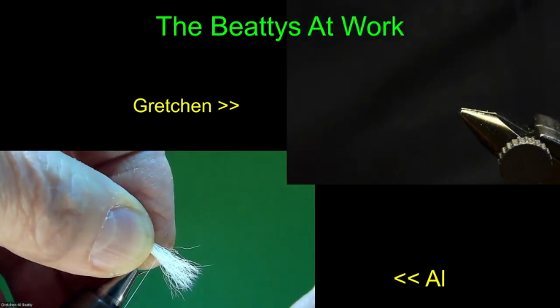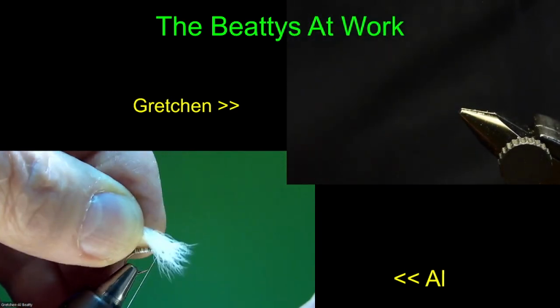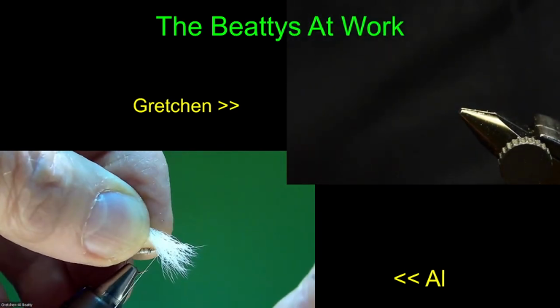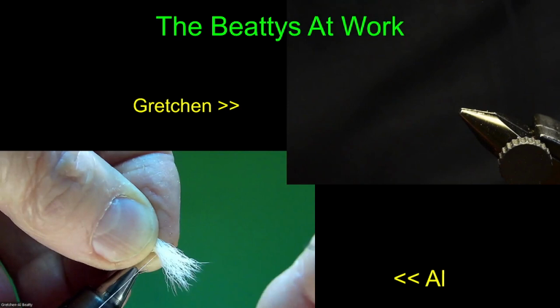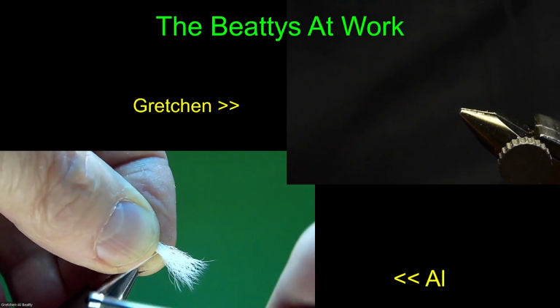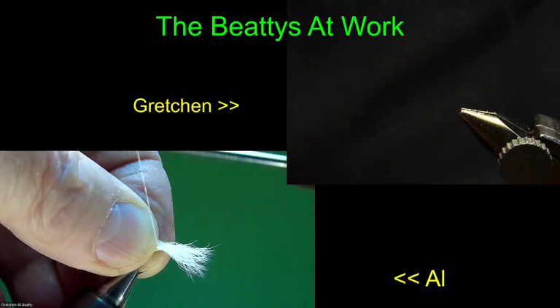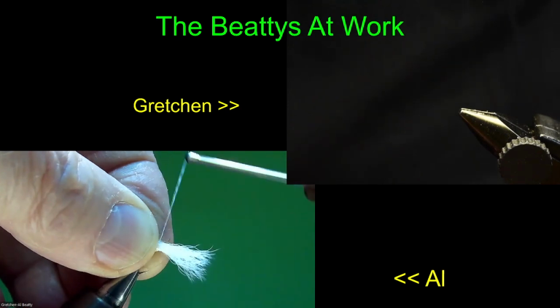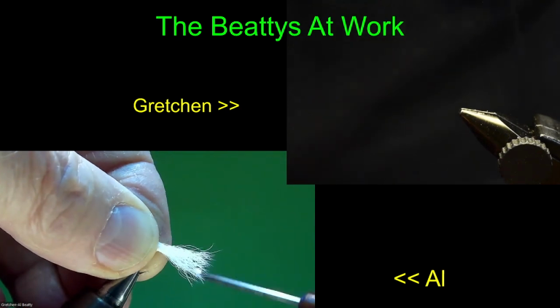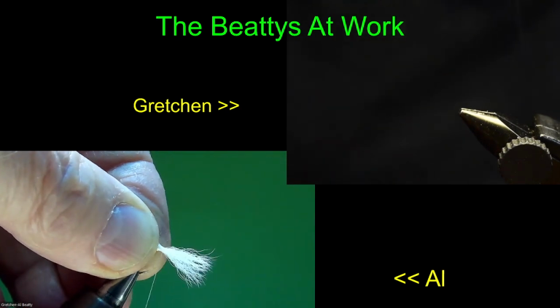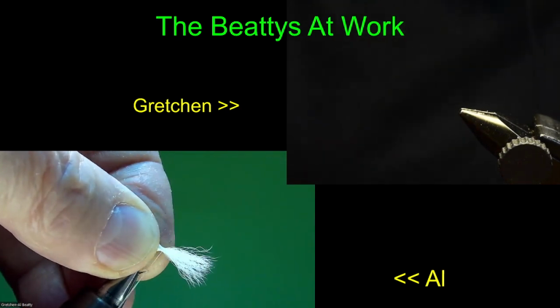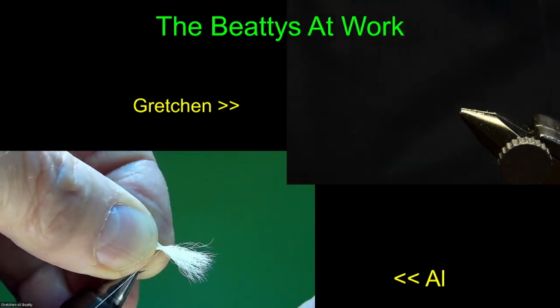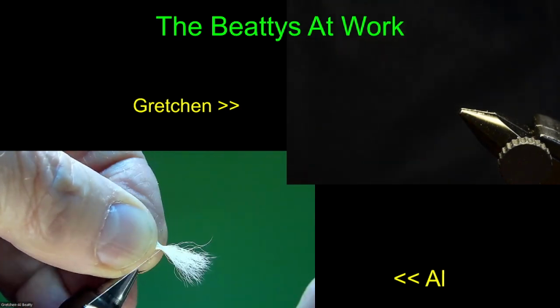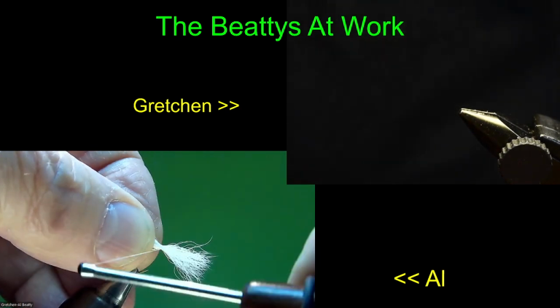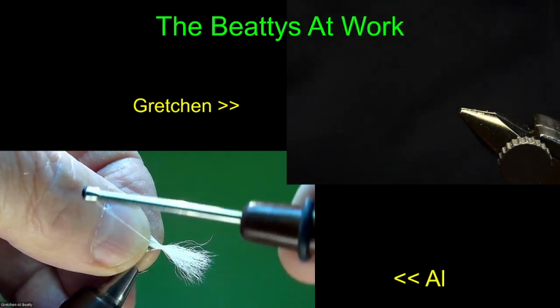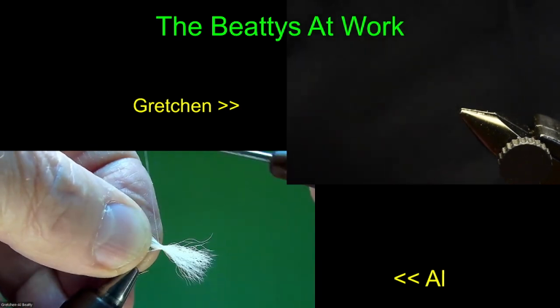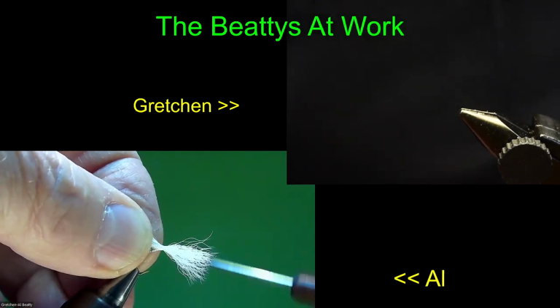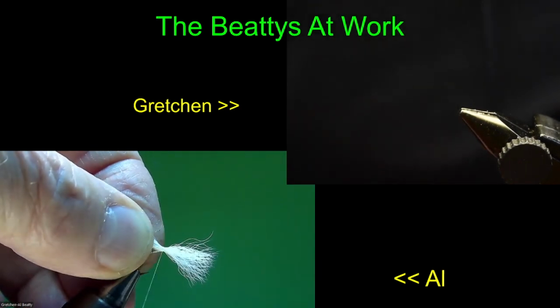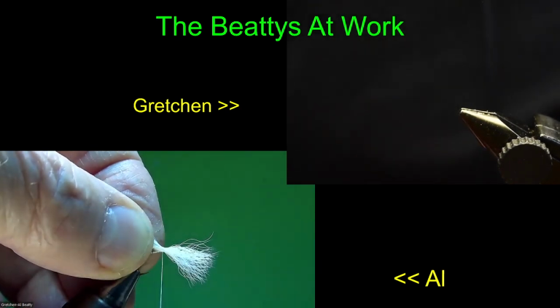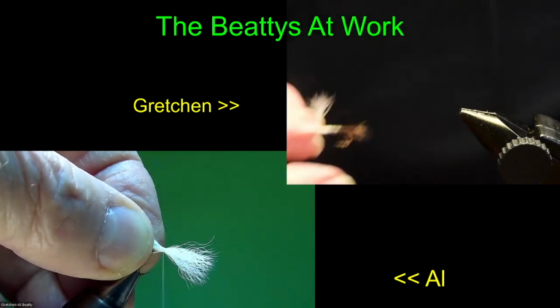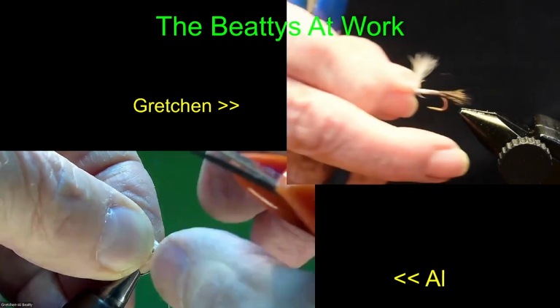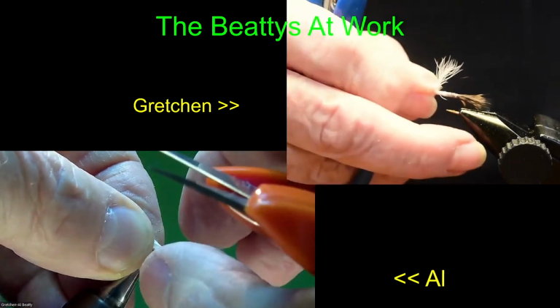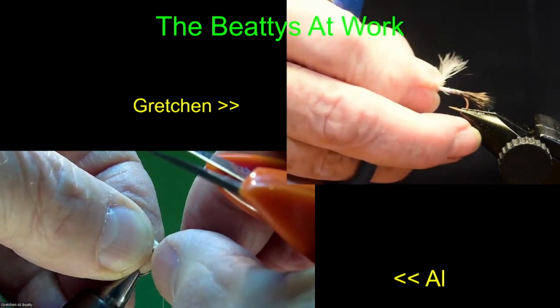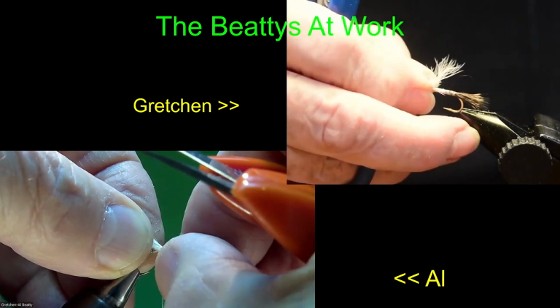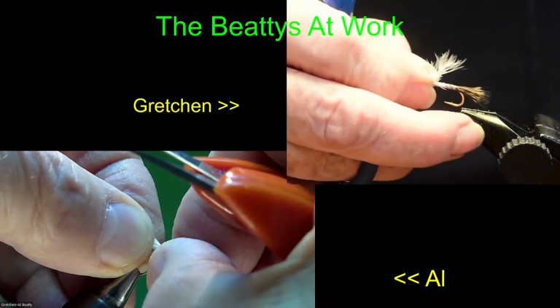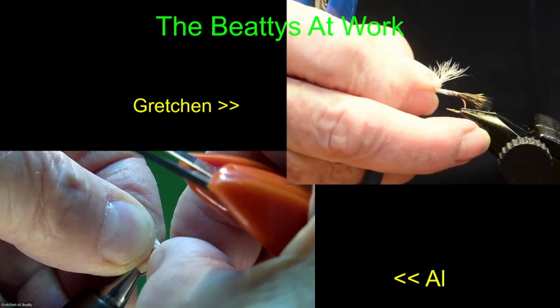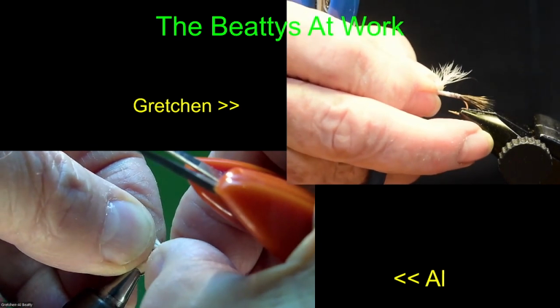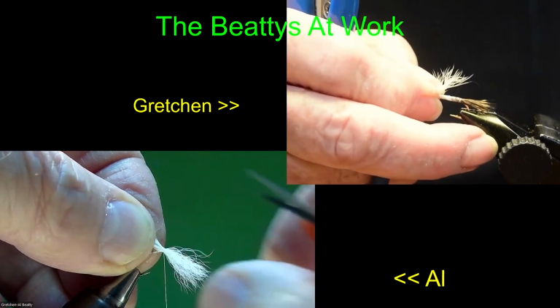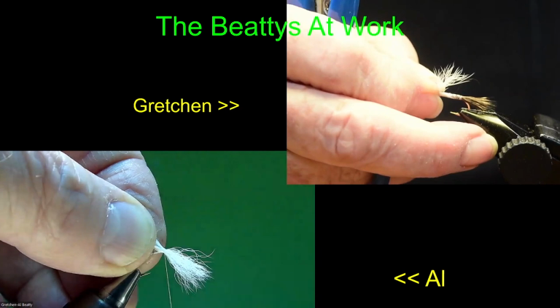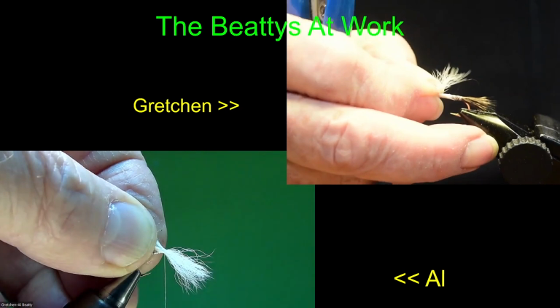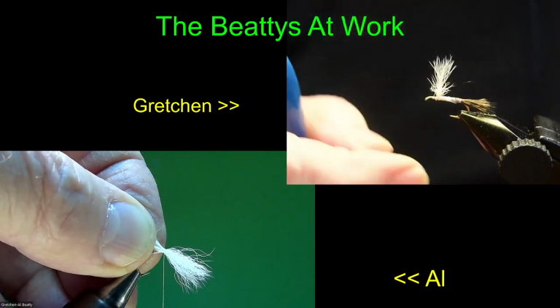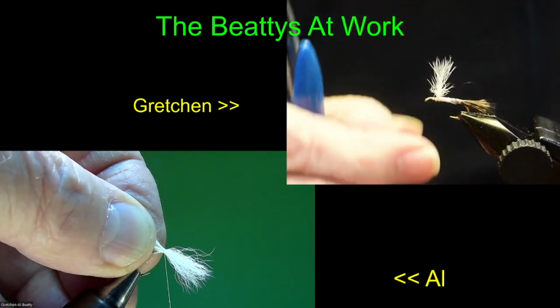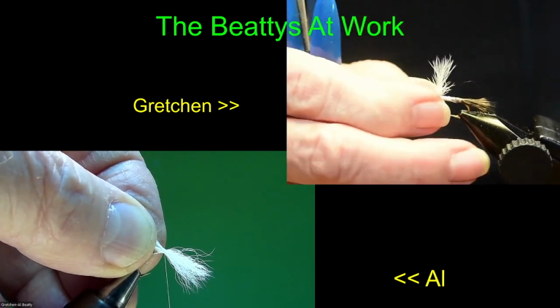The reason I'm such an expert at good whip finishes is because I did a bad one for 40 years before I knew I was doing bad ones. So anyway, I'm tying my wings on. This is the last one in my dozen — first dozen of 12s.